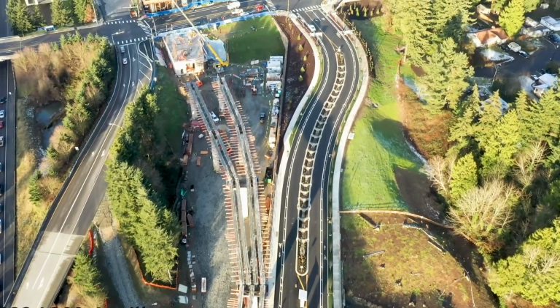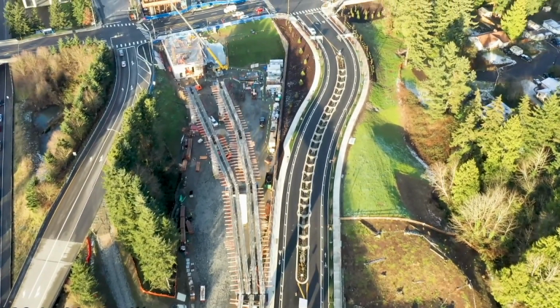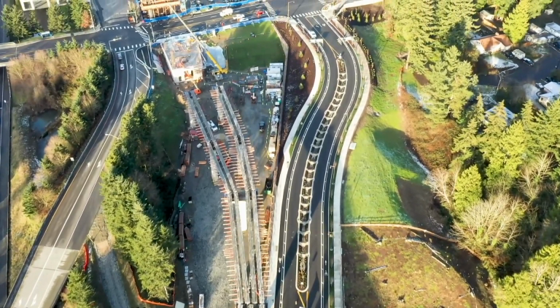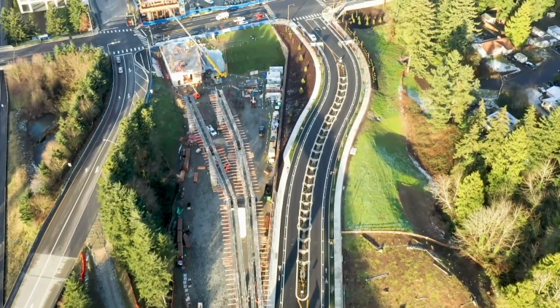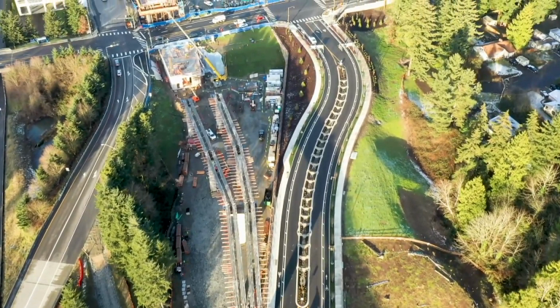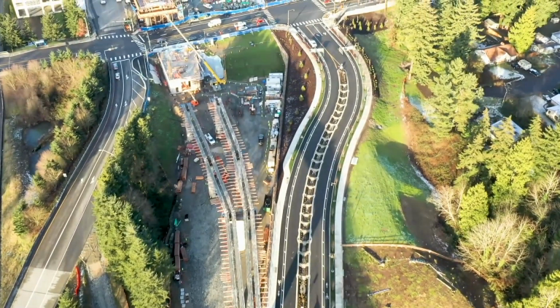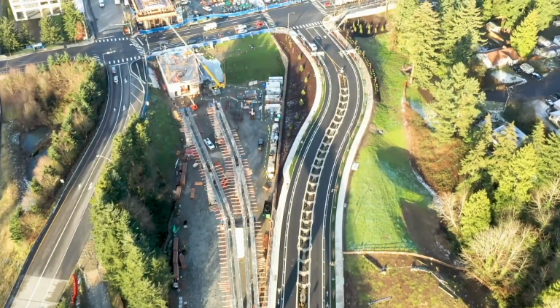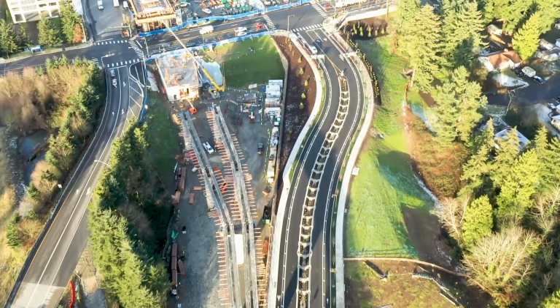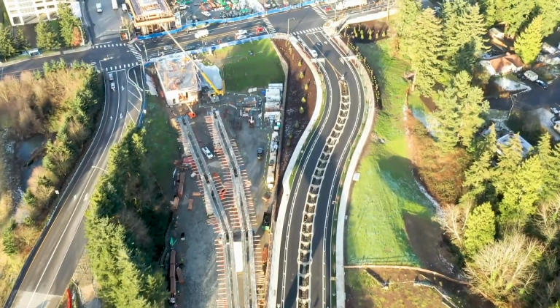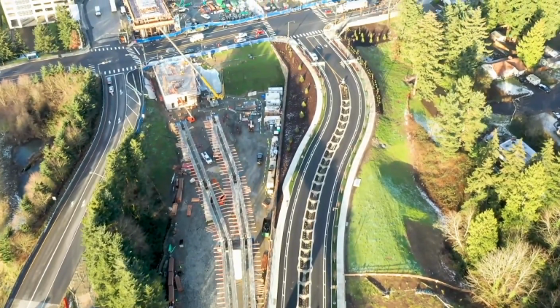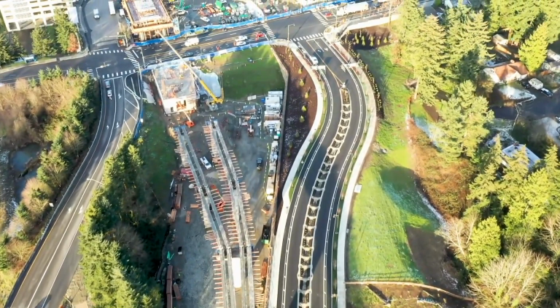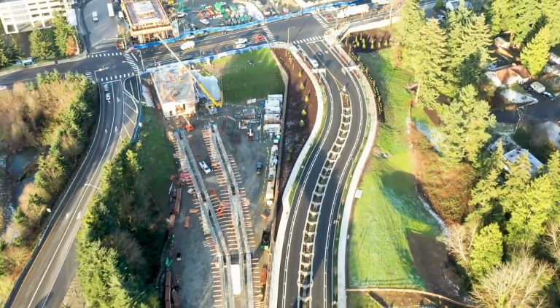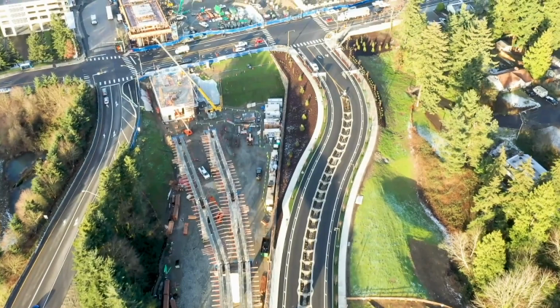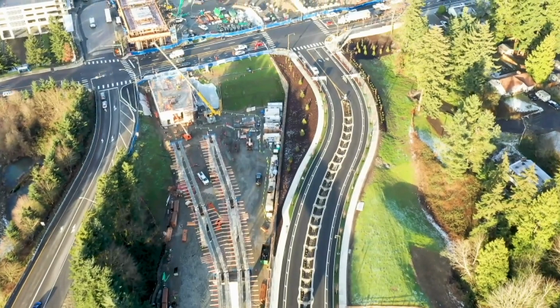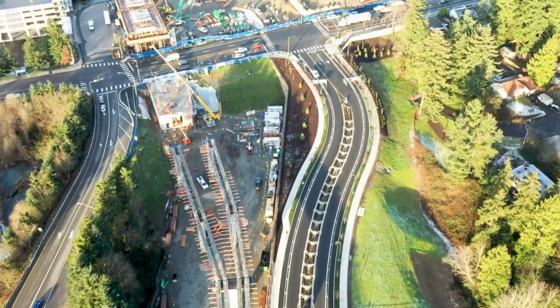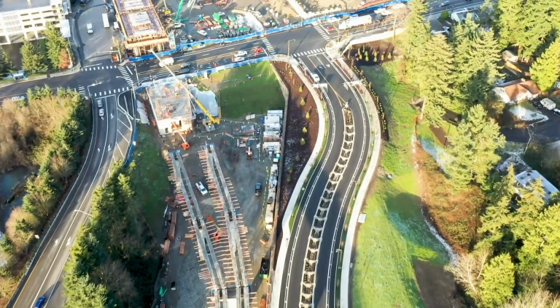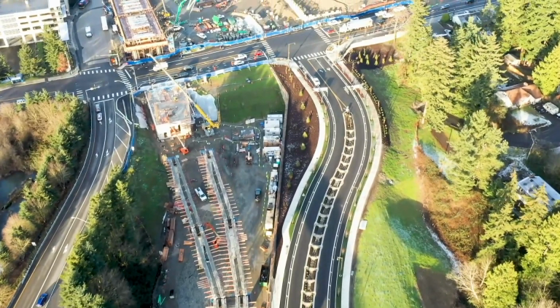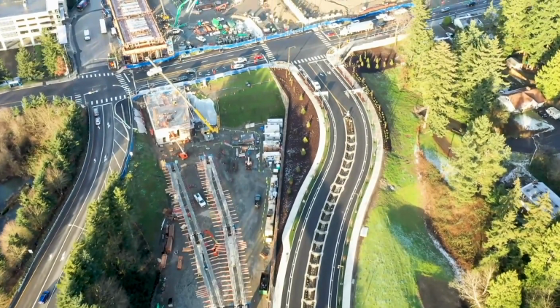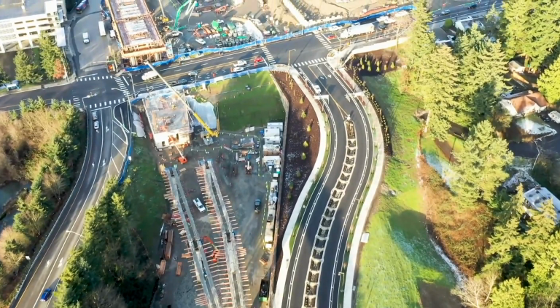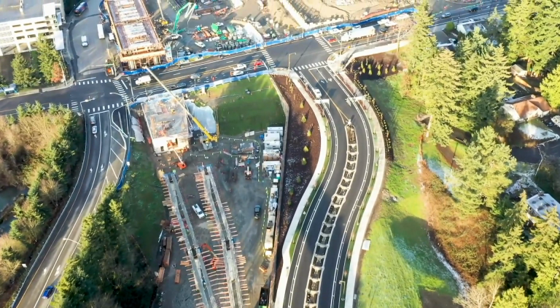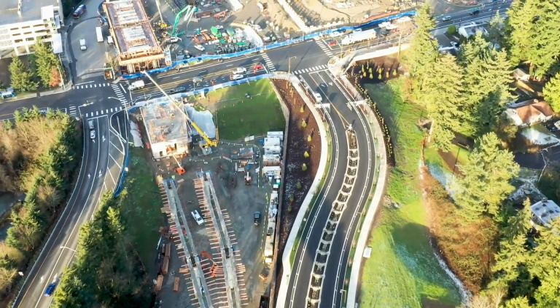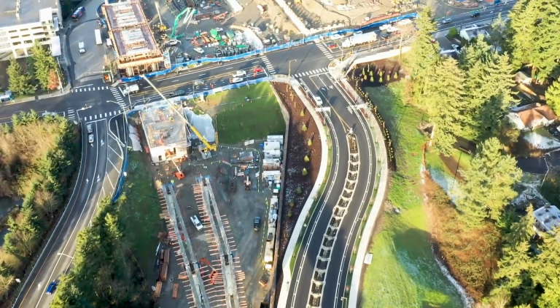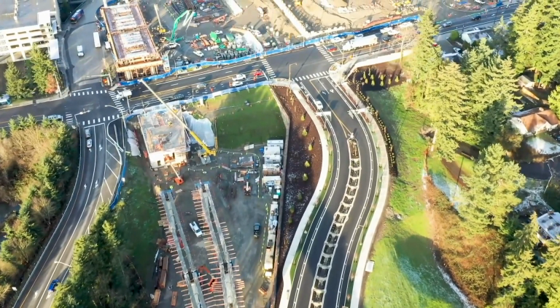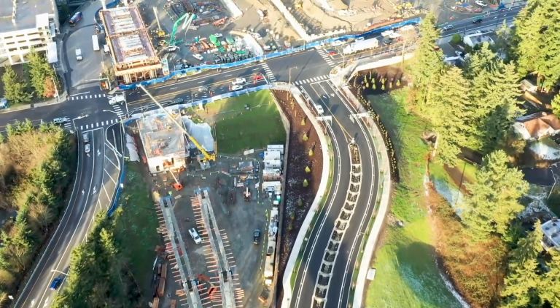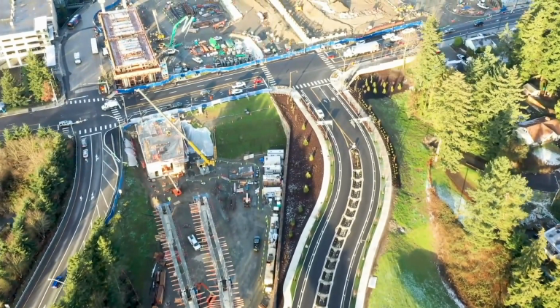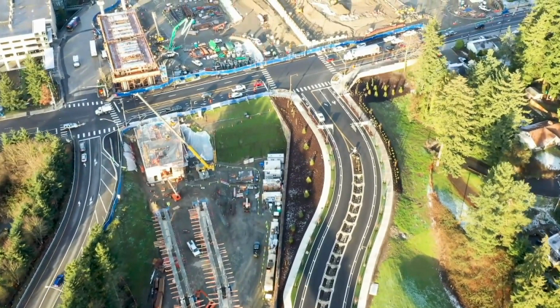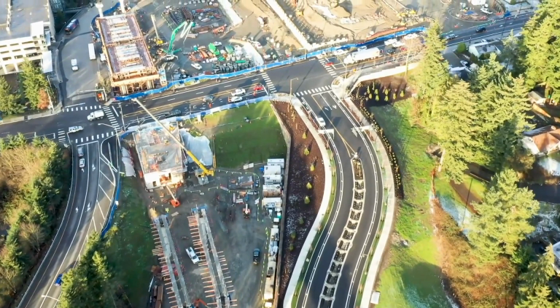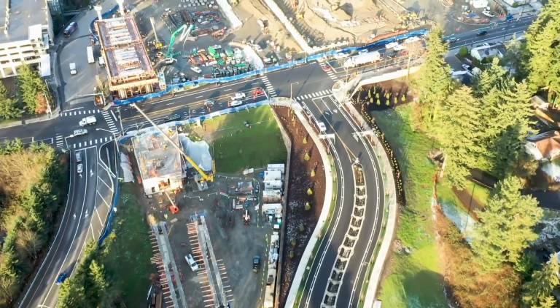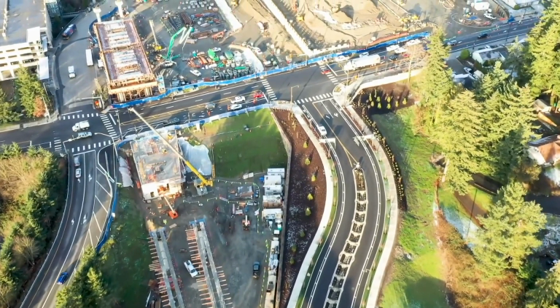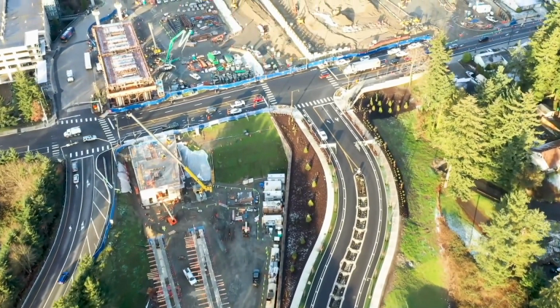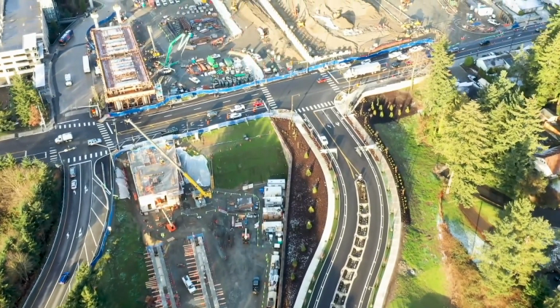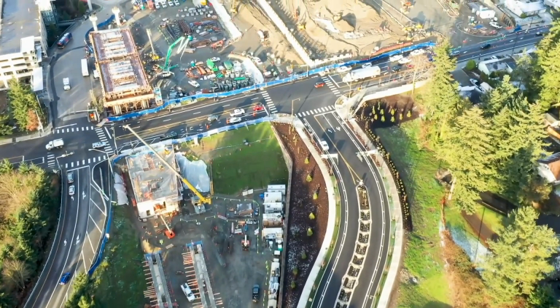Here you are looking at the Mountlake Terrace Transit Center that will have the first of two light rail stations on this project.